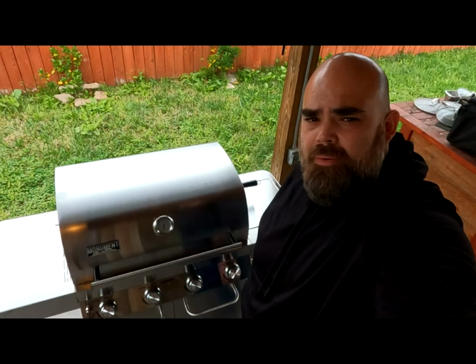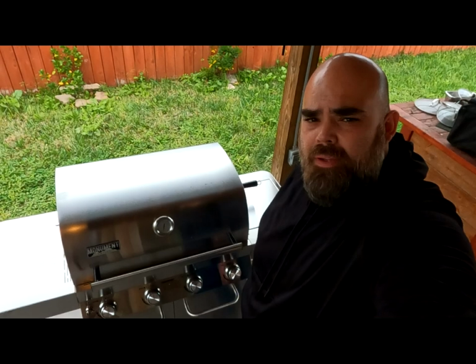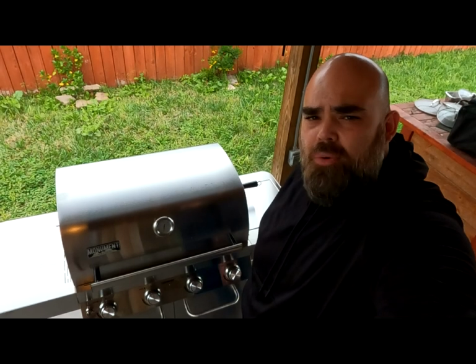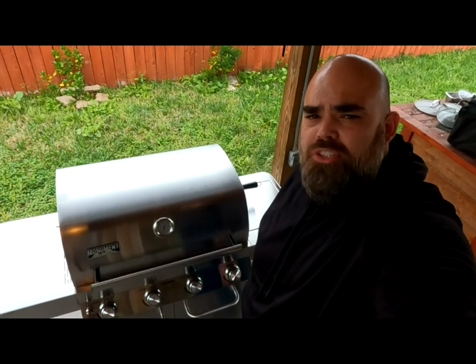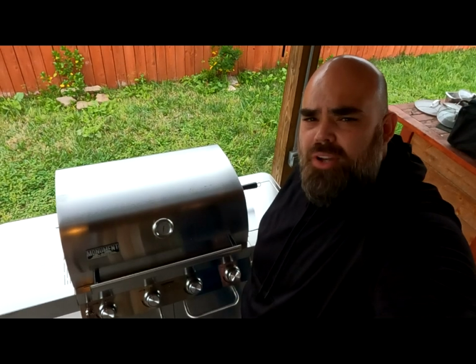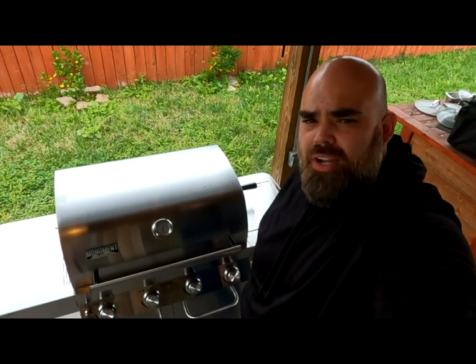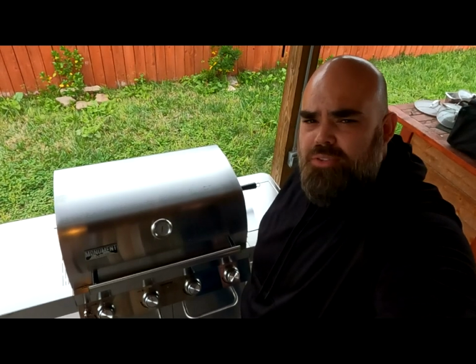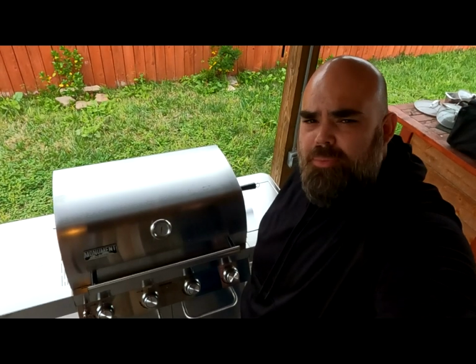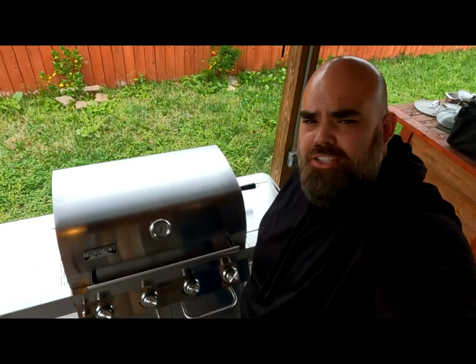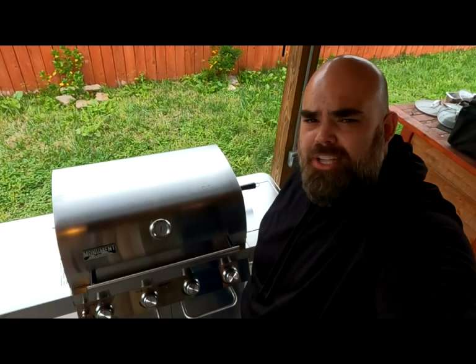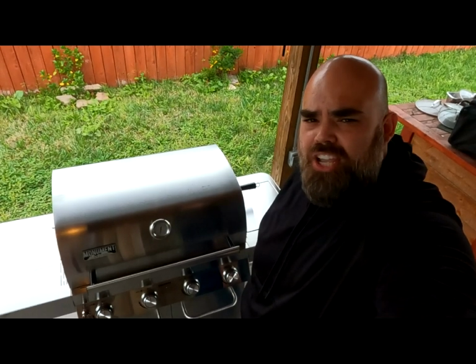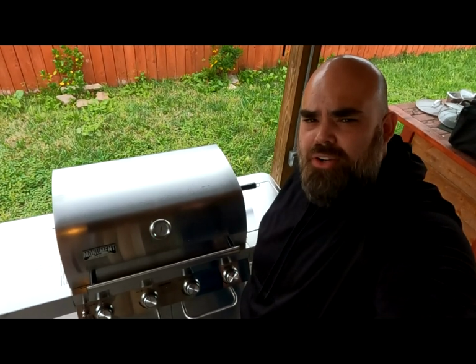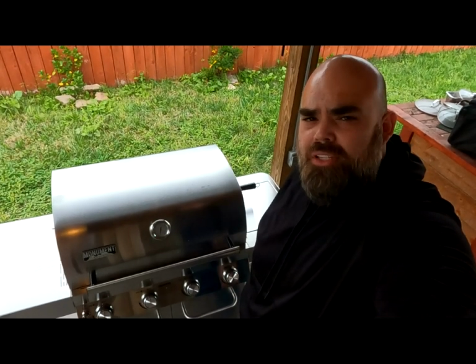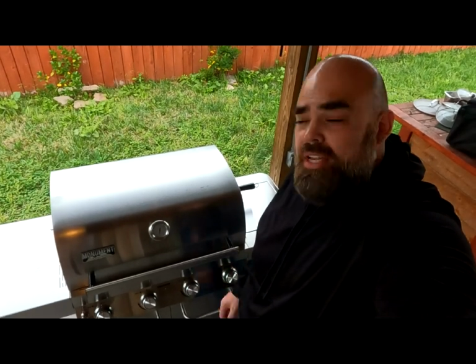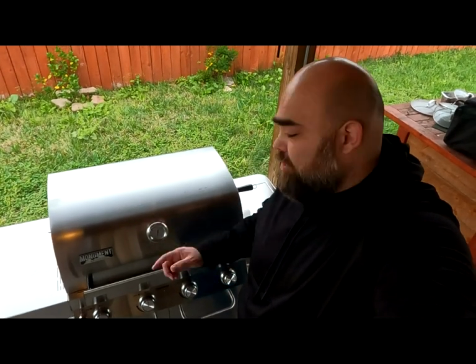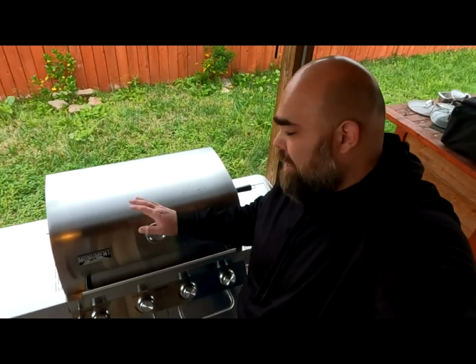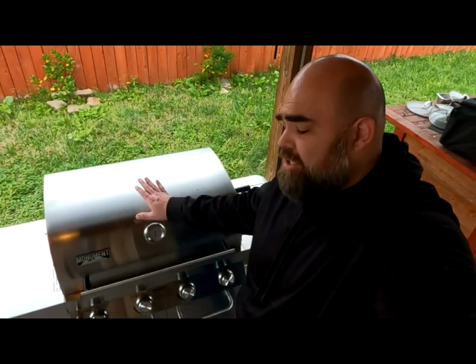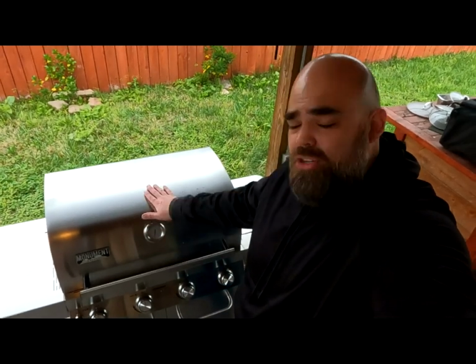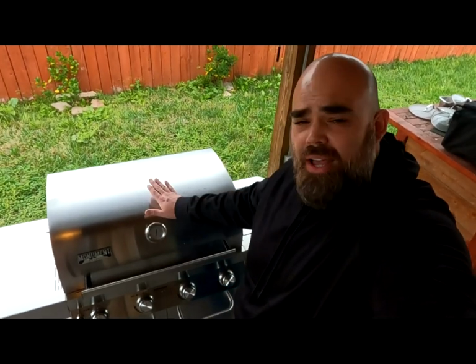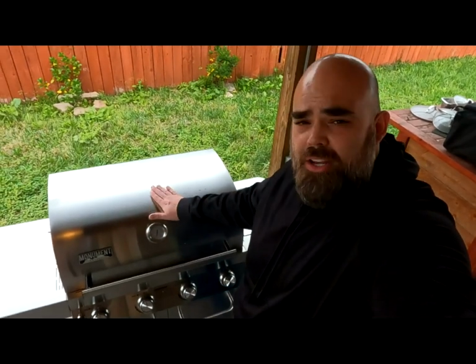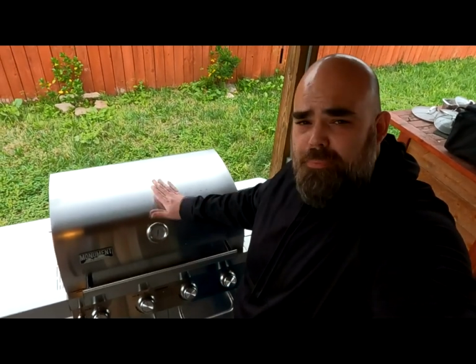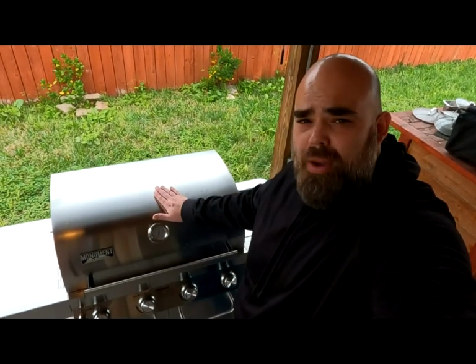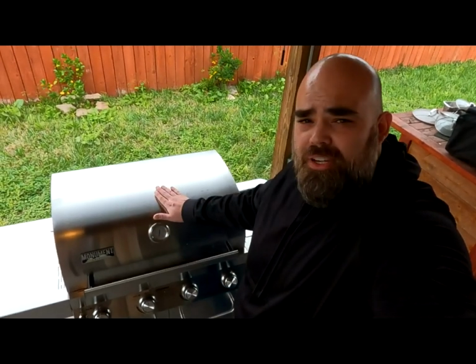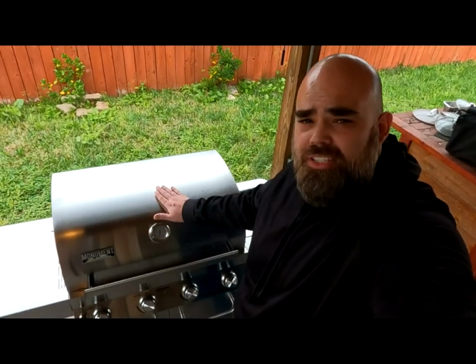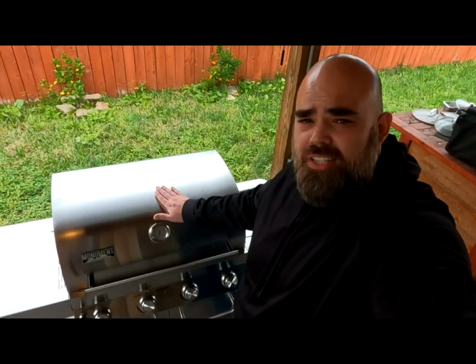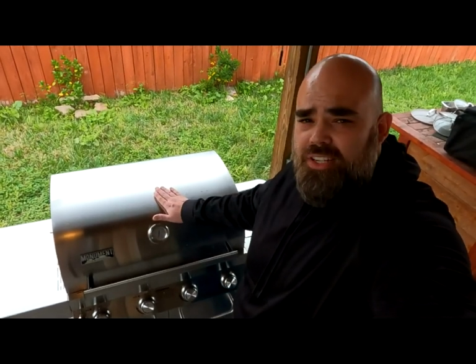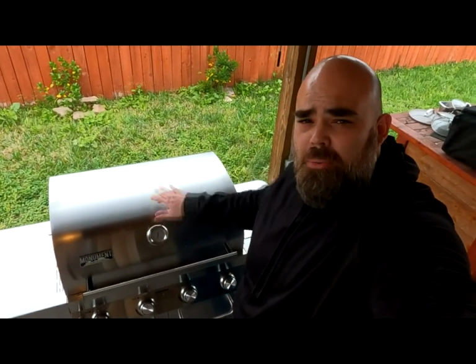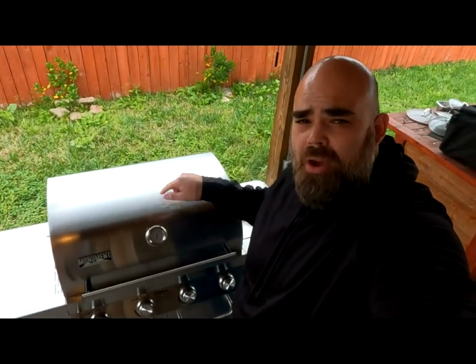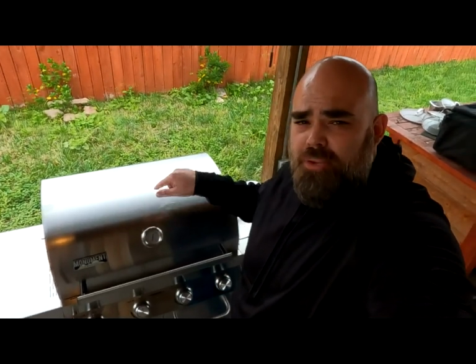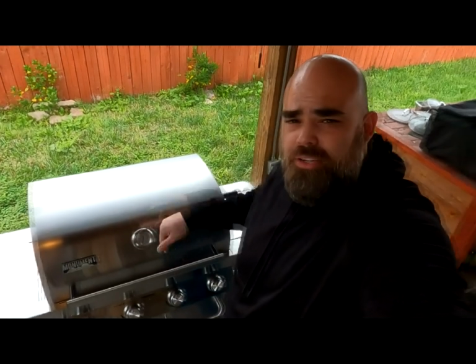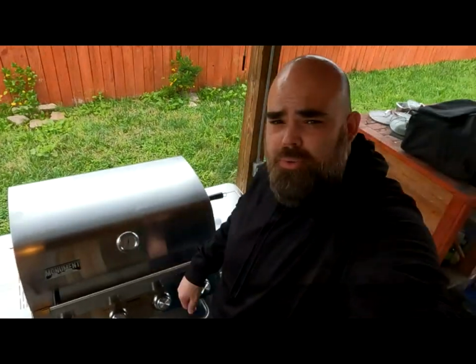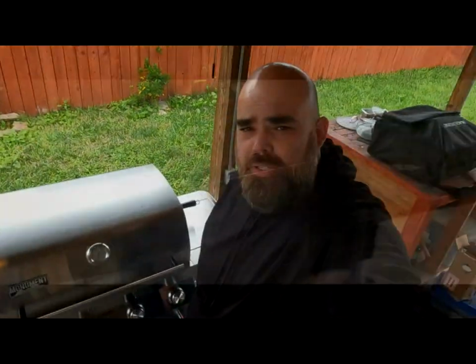Hey, what's going on guys, welcome back to my channel. Today I'm going to show you how to properly season your Monument grill.